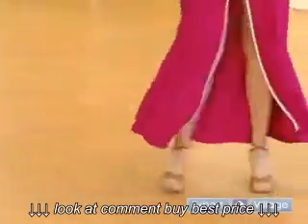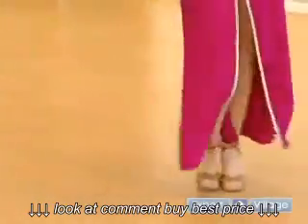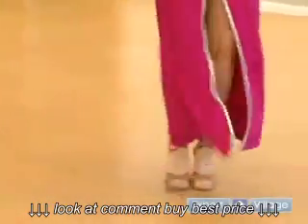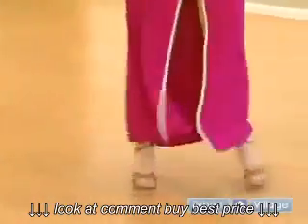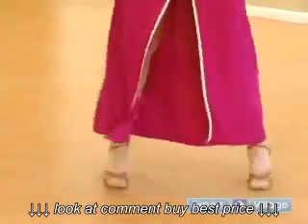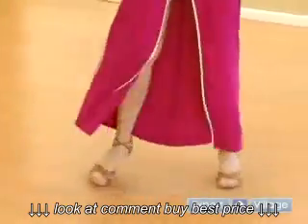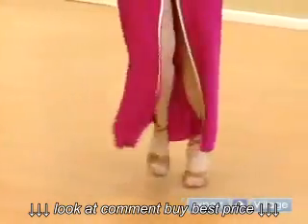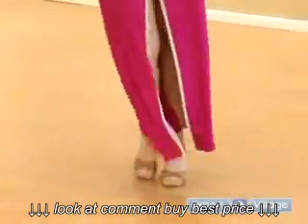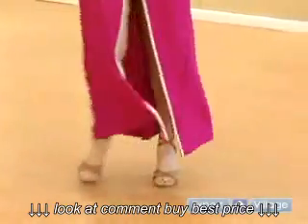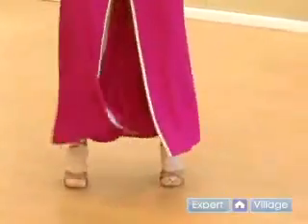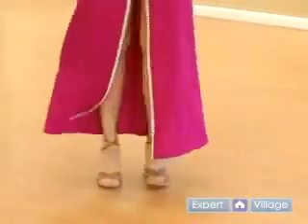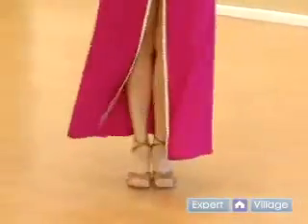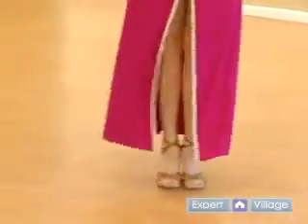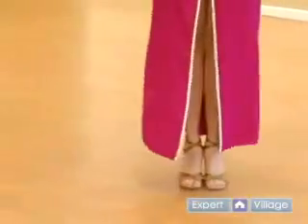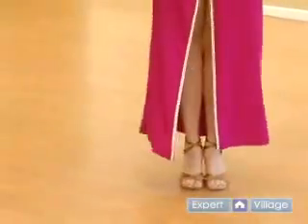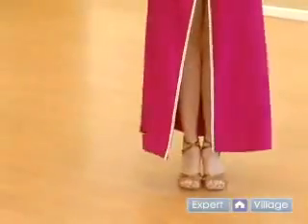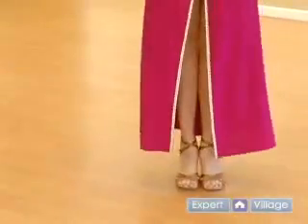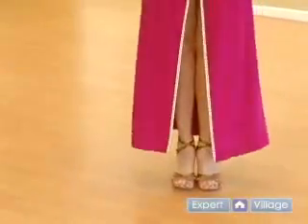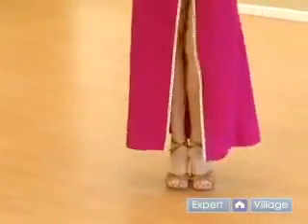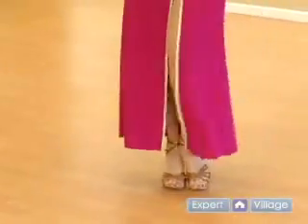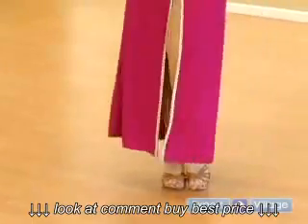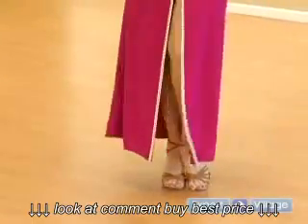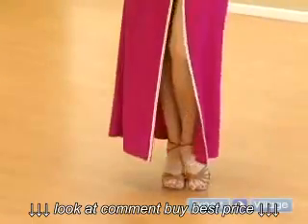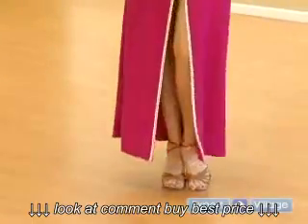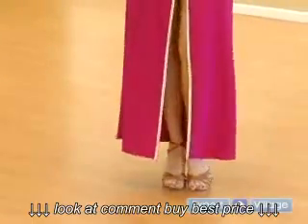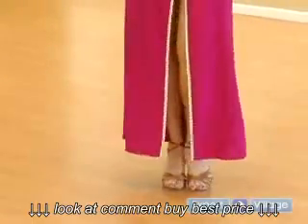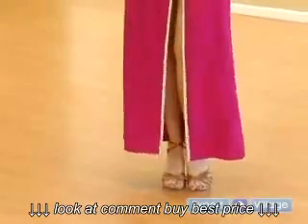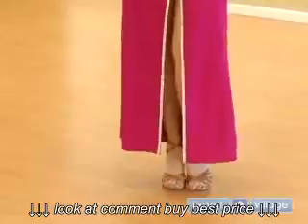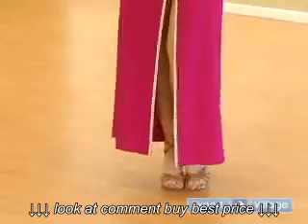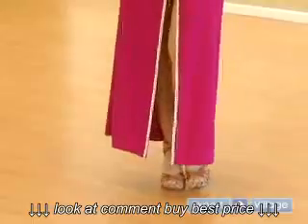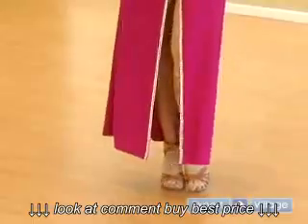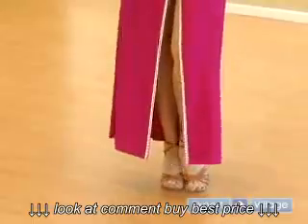One, two, three, and that's beautiful. Nice Cuban motion there. You see it comes from the knees.